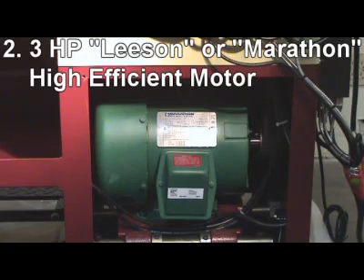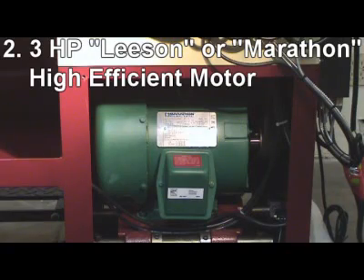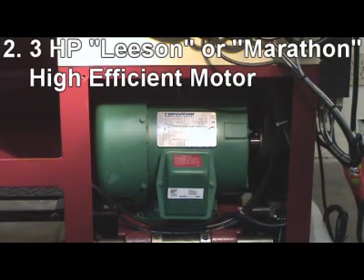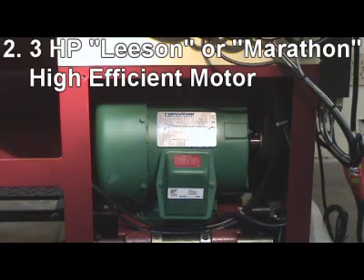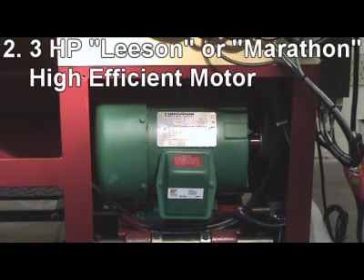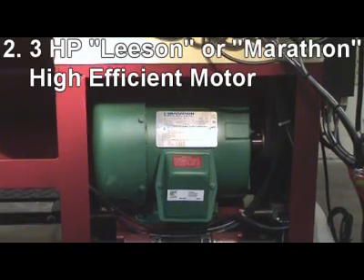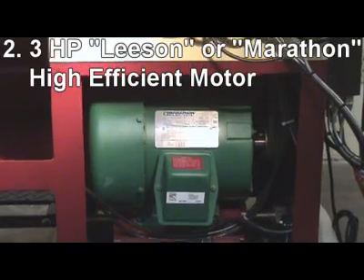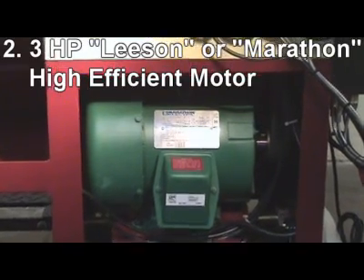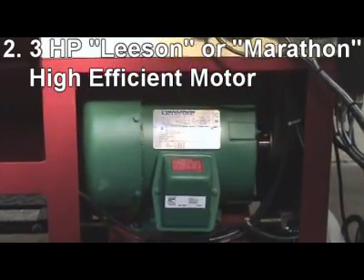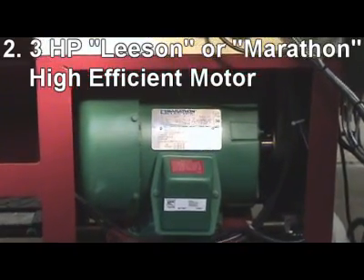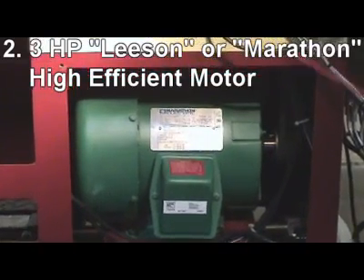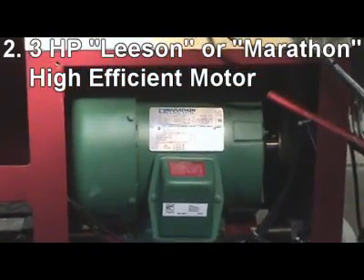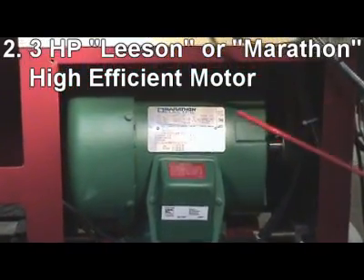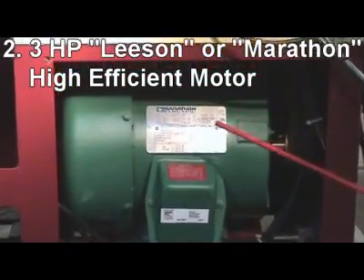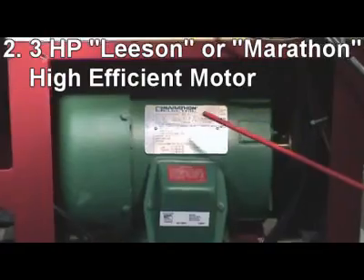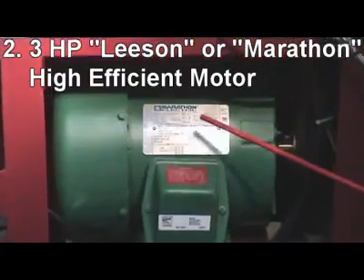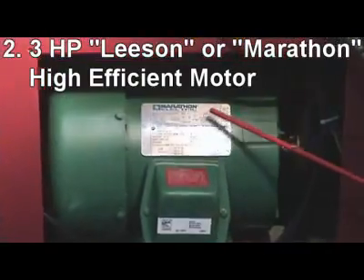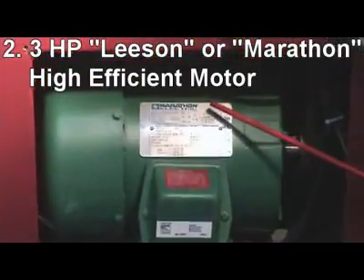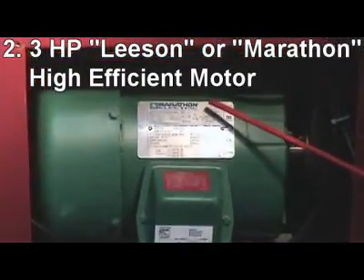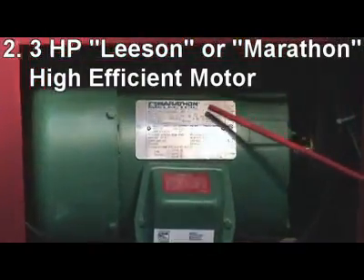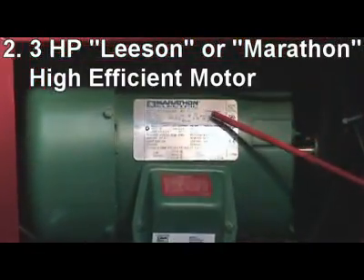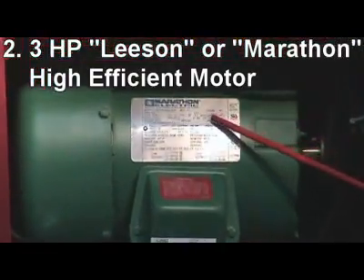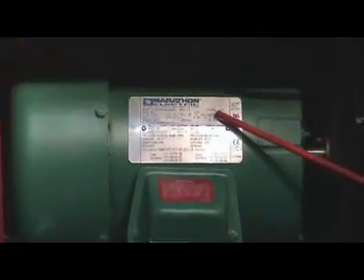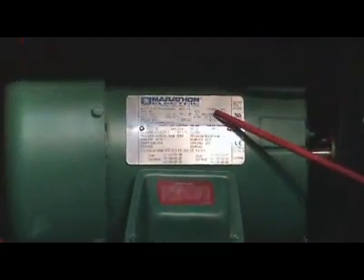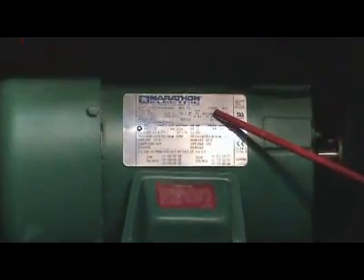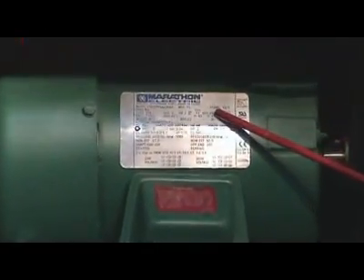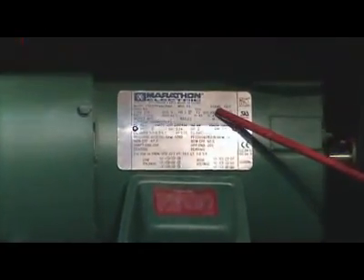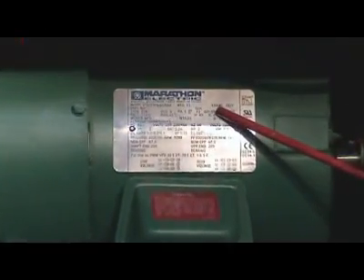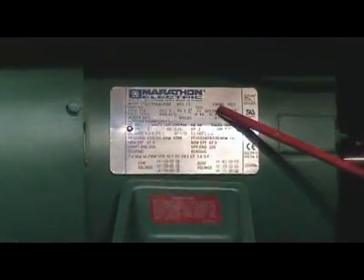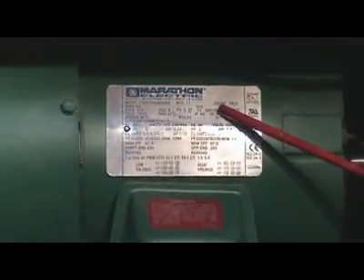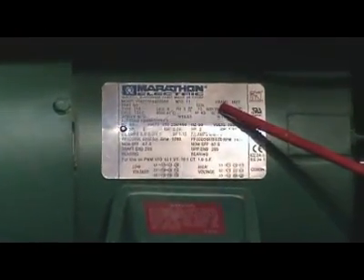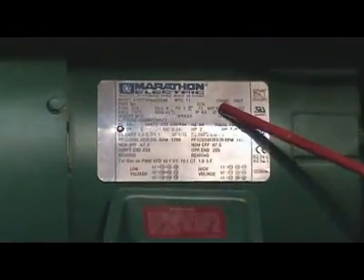3 horsepower, high efficient Leeson or Marathon motor for high torque output.